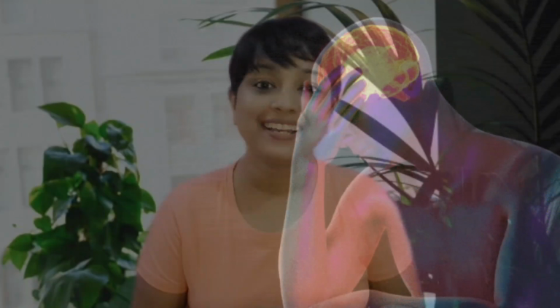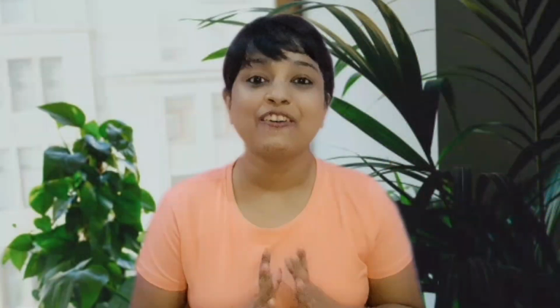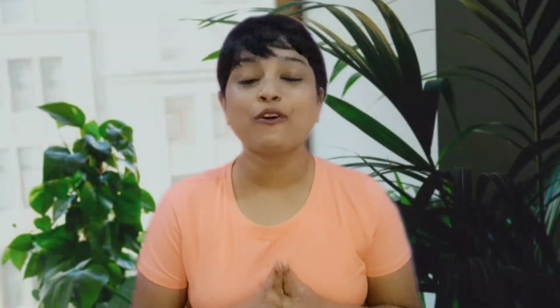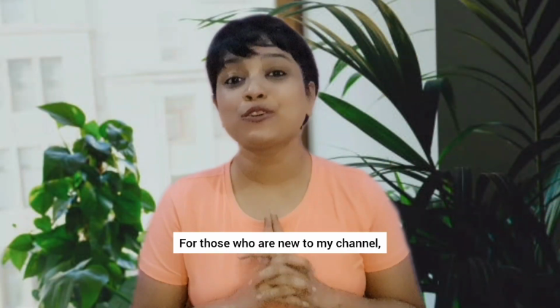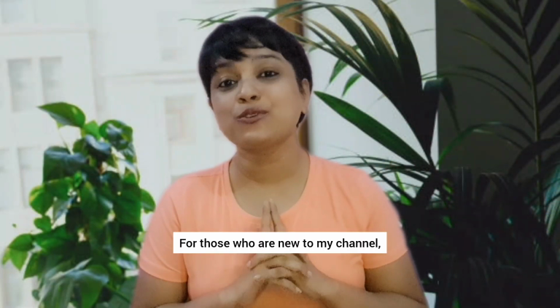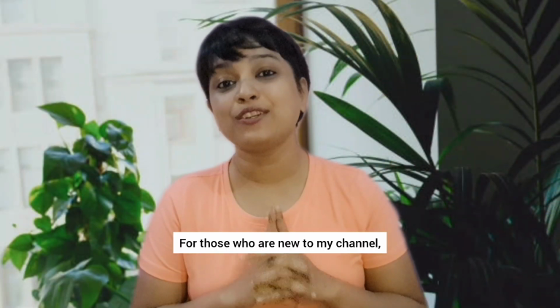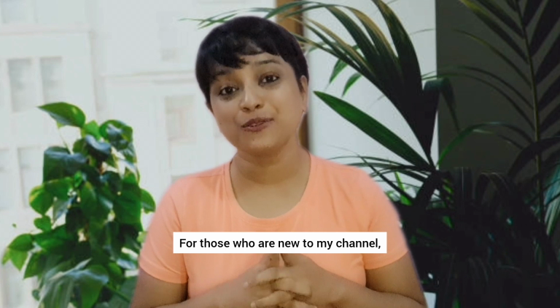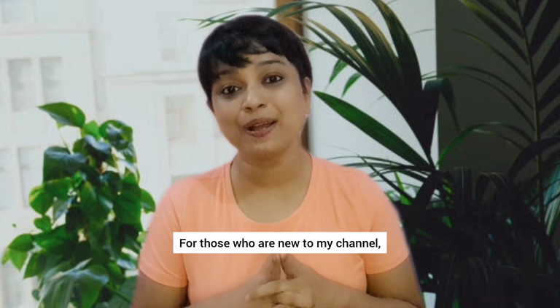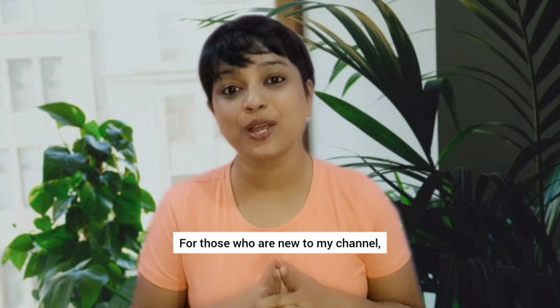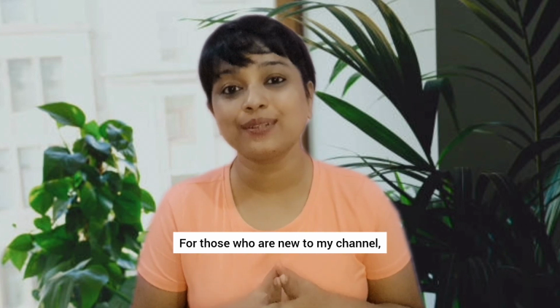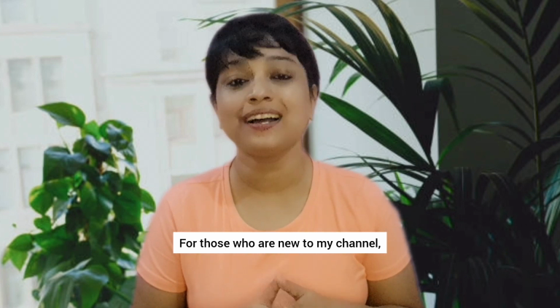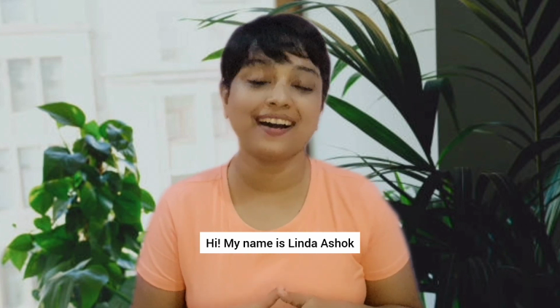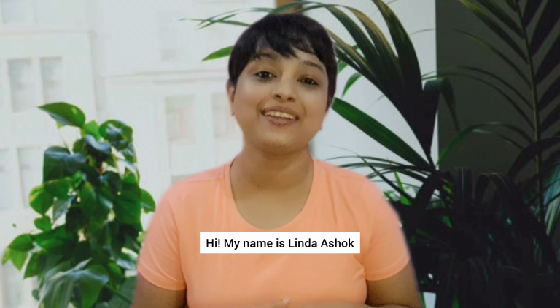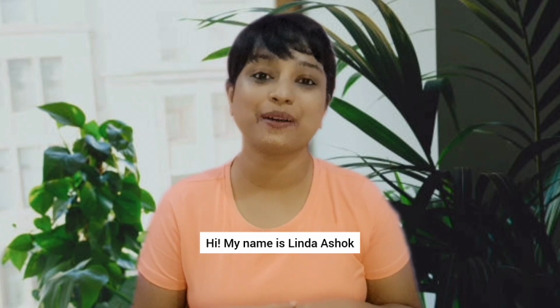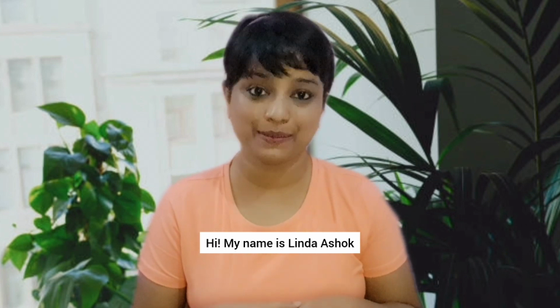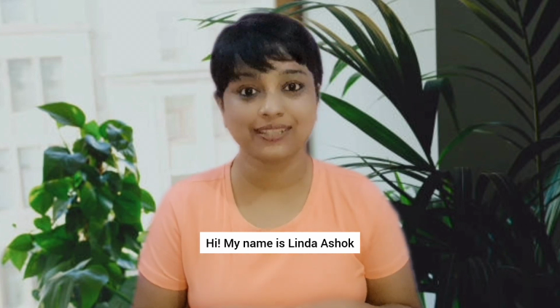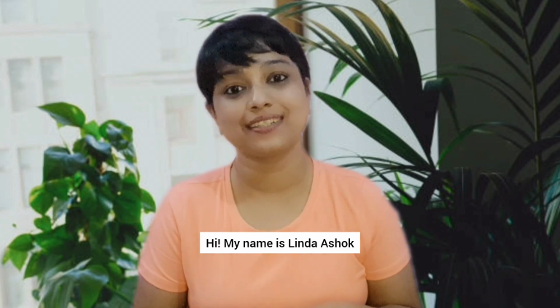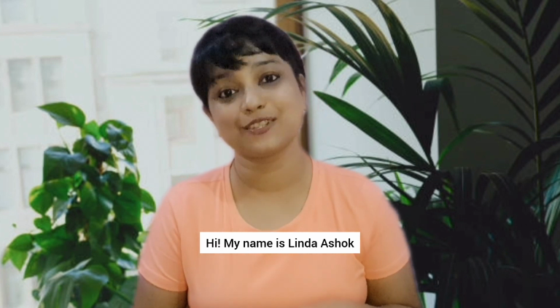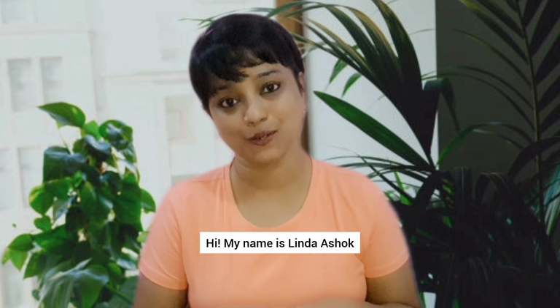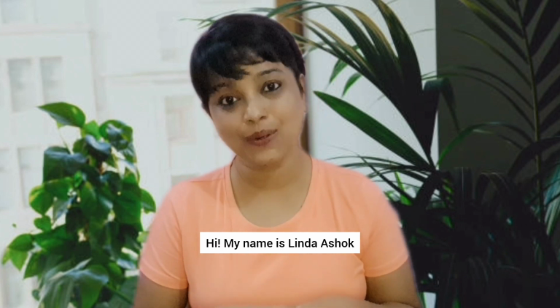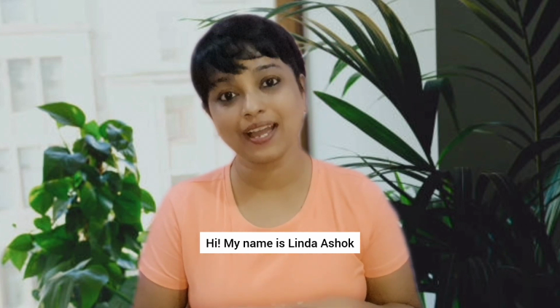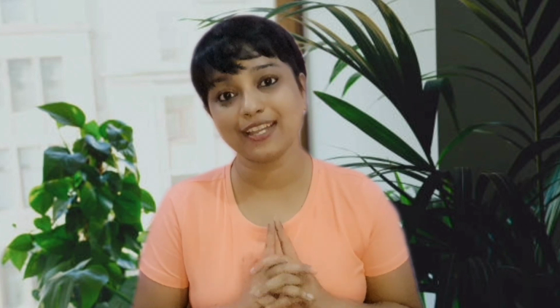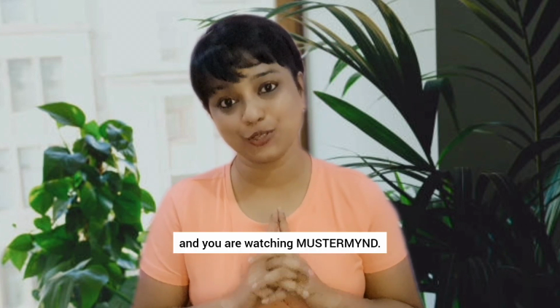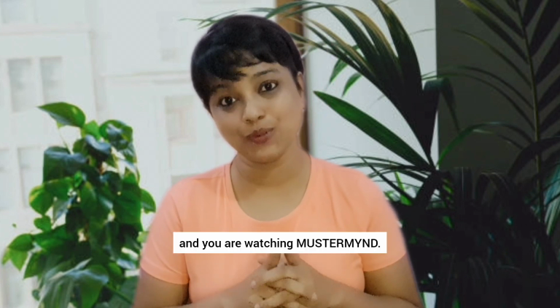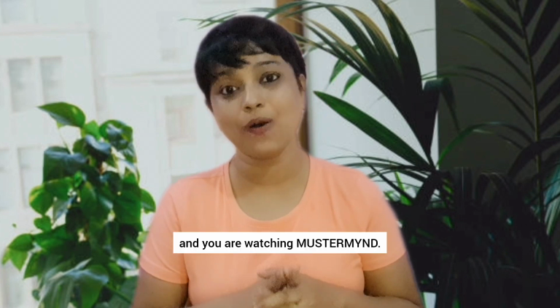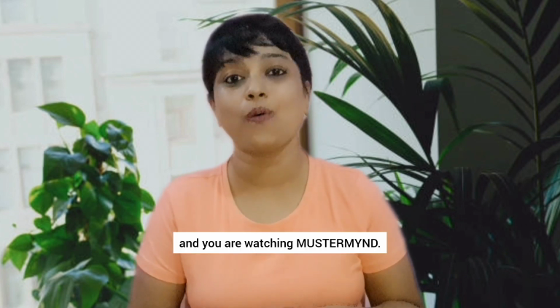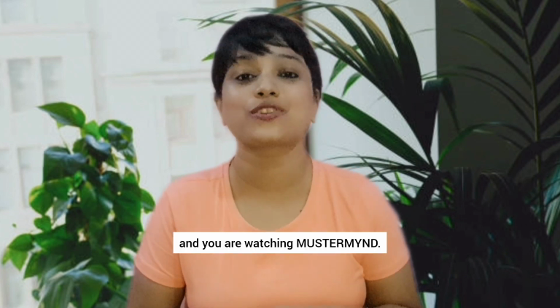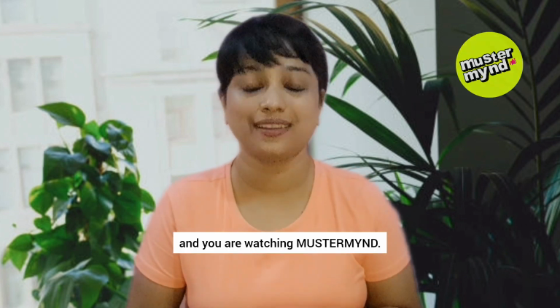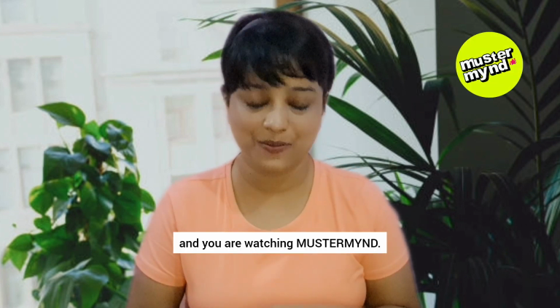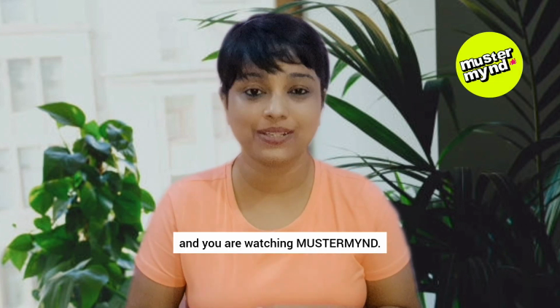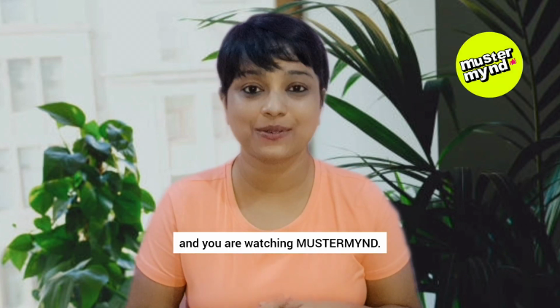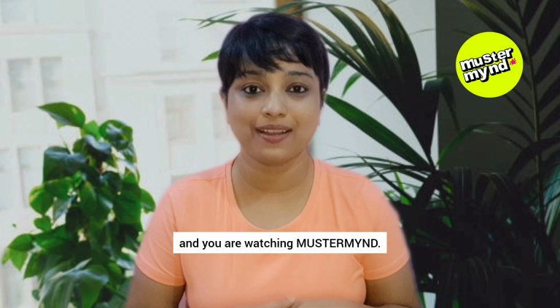For those who are new to my channel, hi, my name is Linda Ashok and you are watching Mastermind.